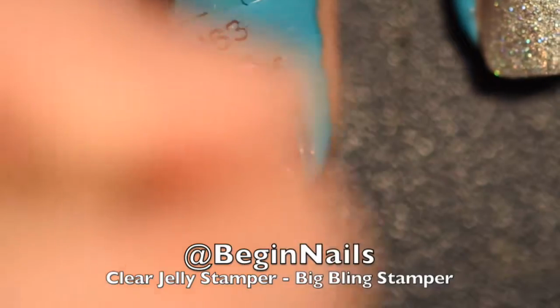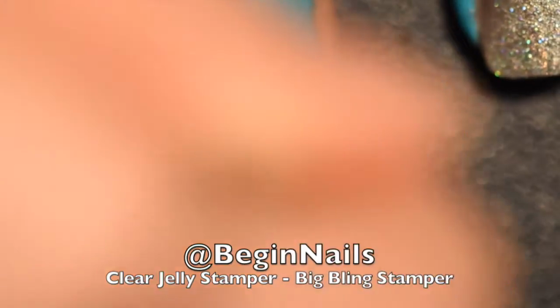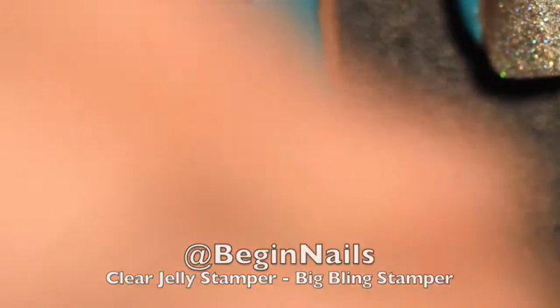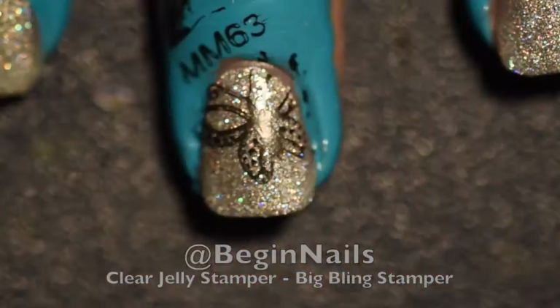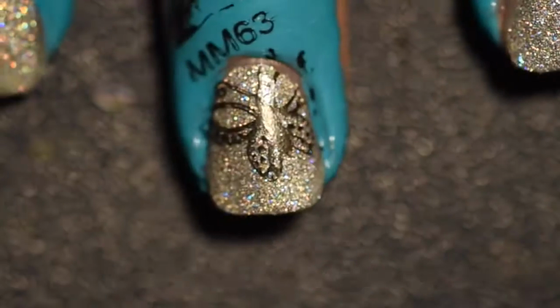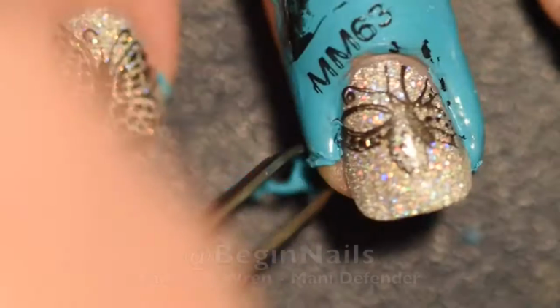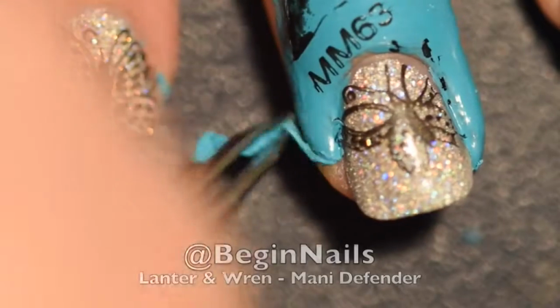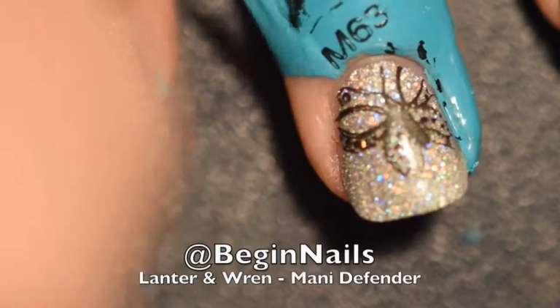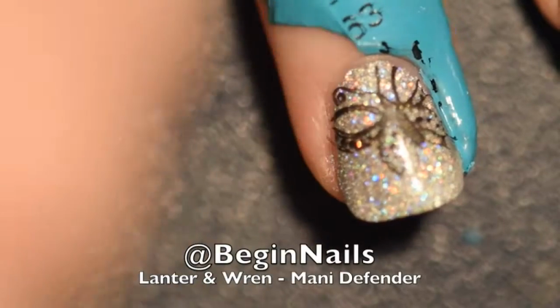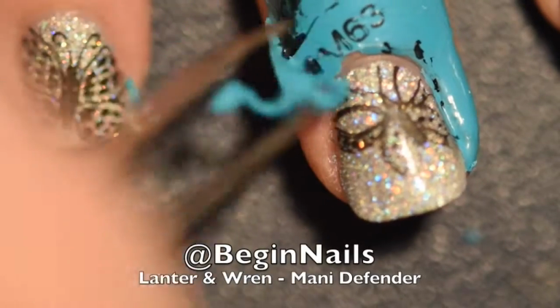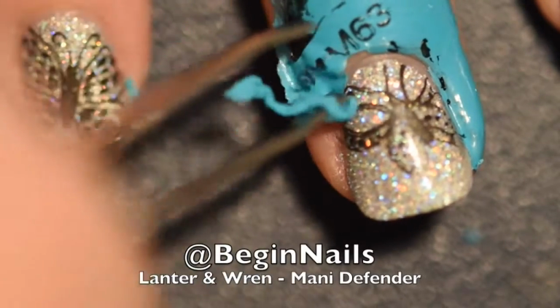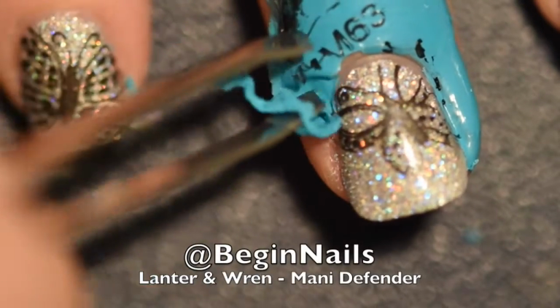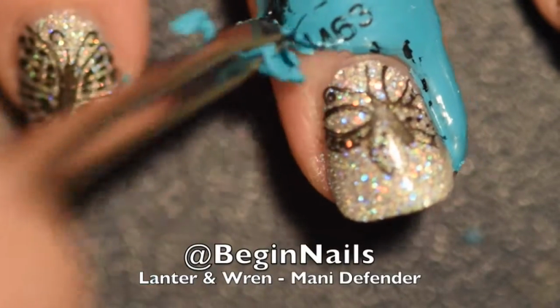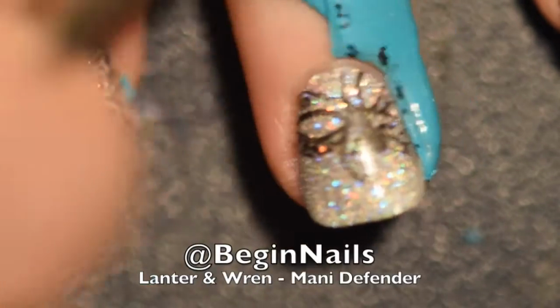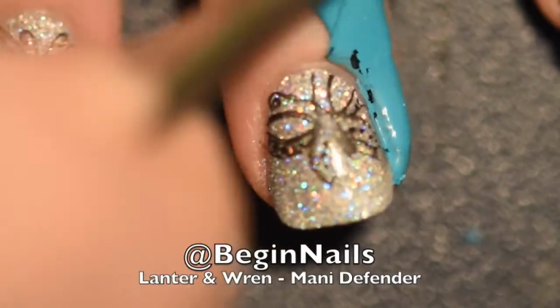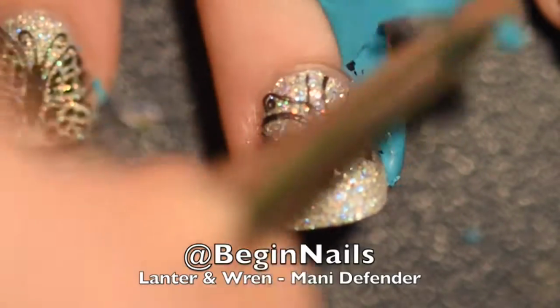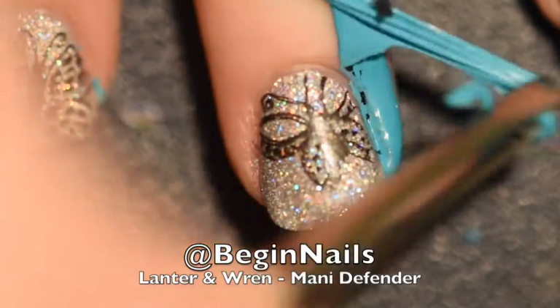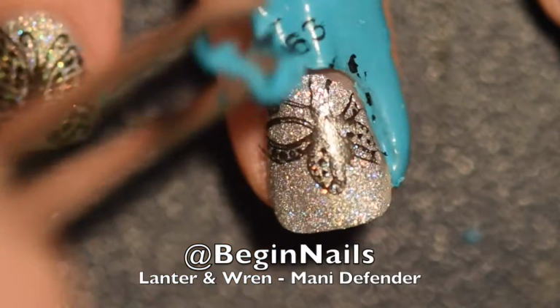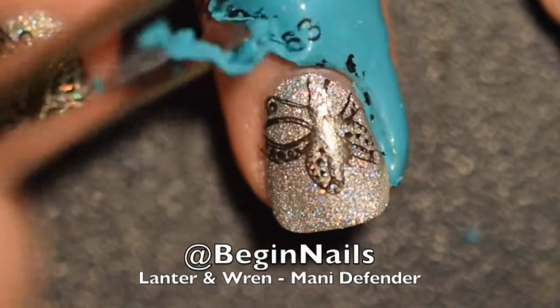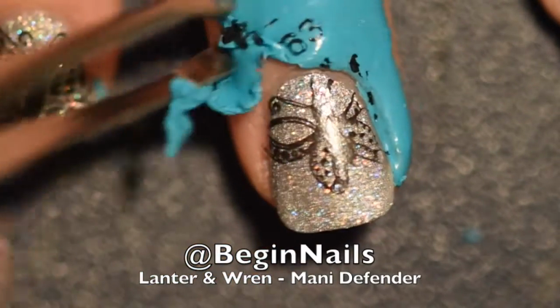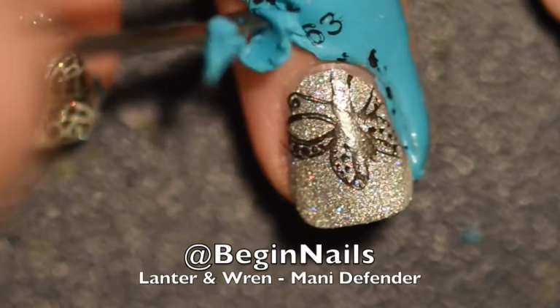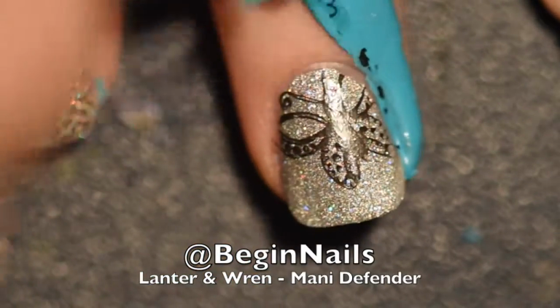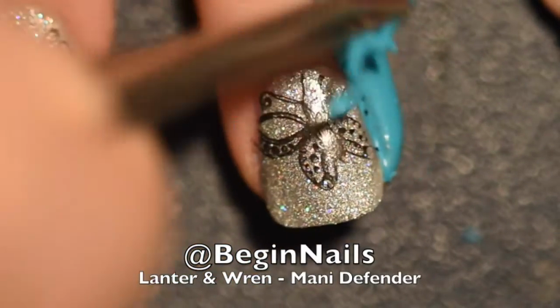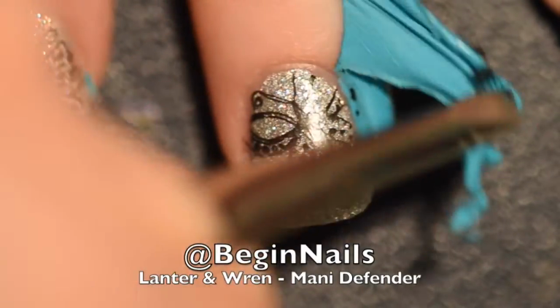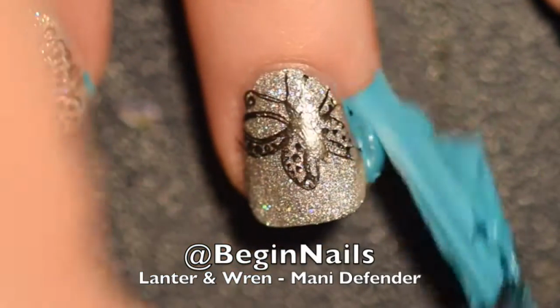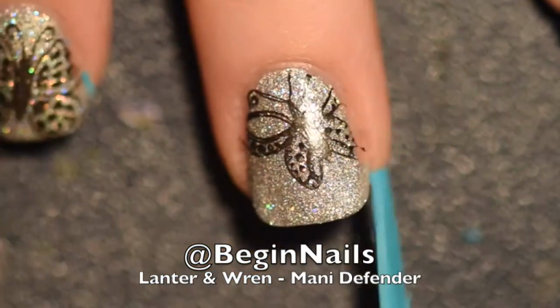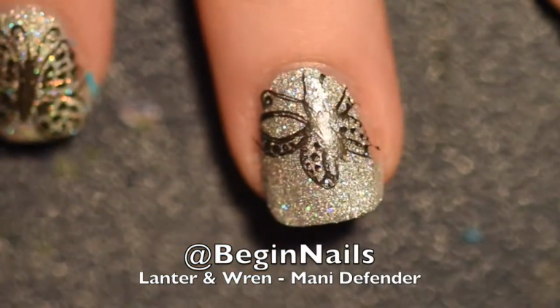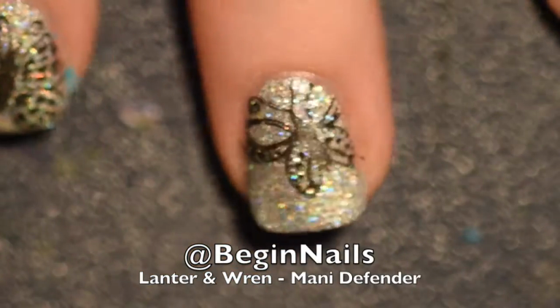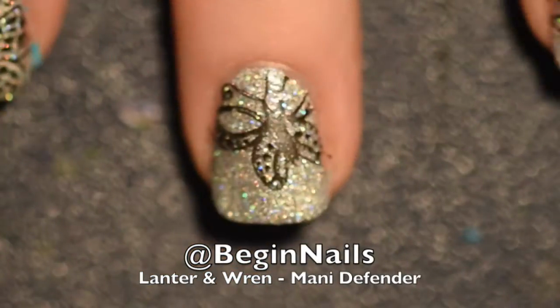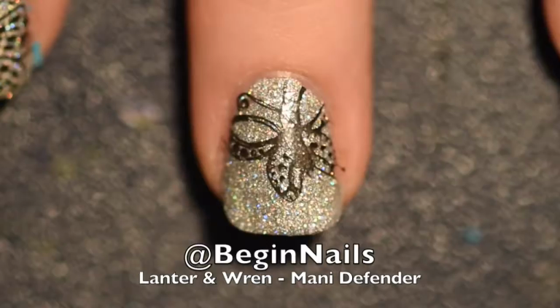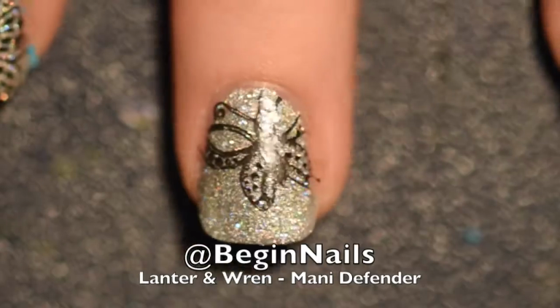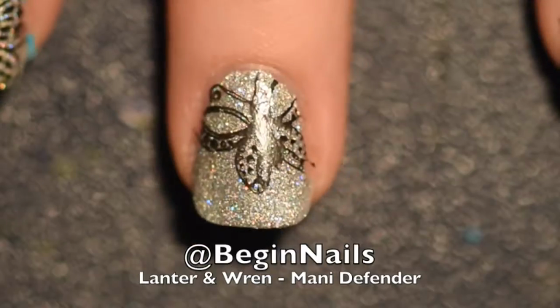One of the reasons I put two coats of Mani Defender on is I can get nice clean peels like you see there.